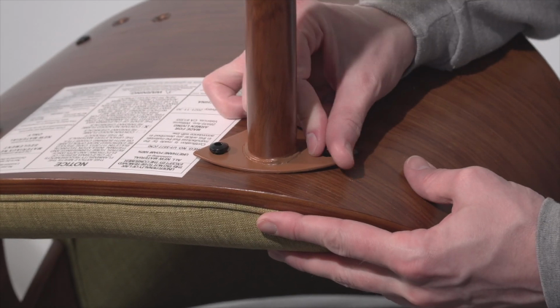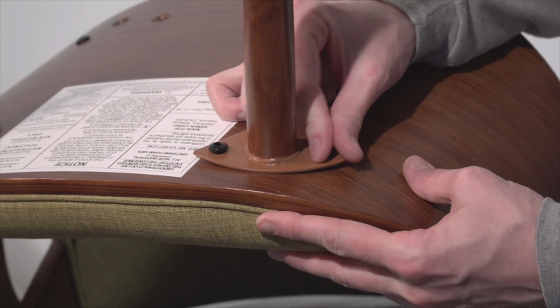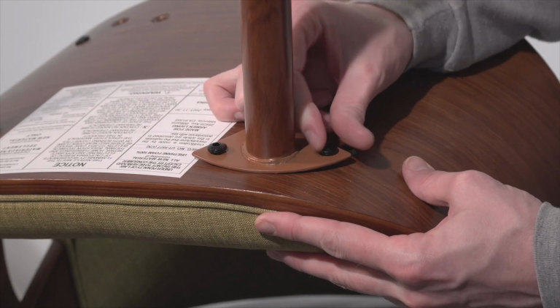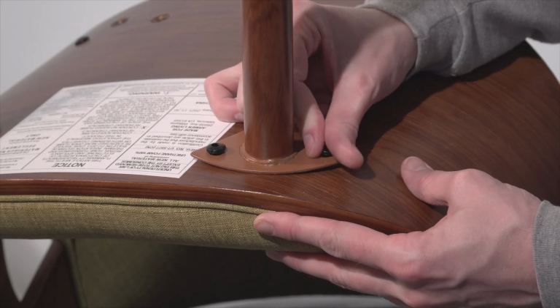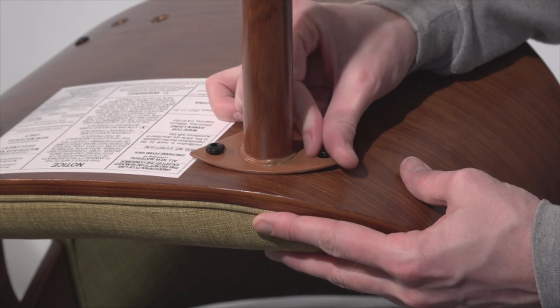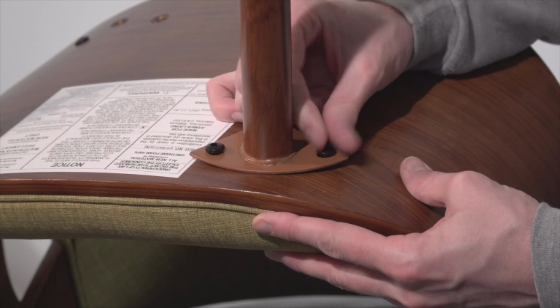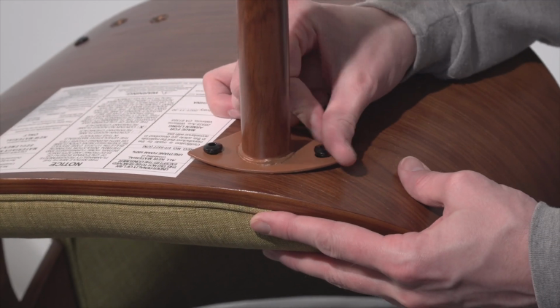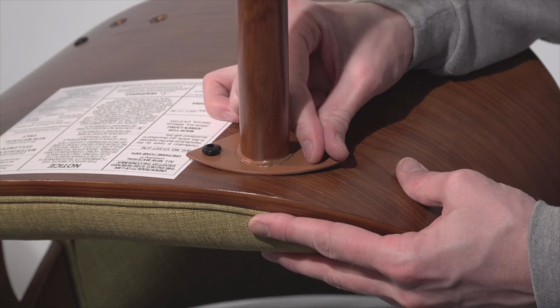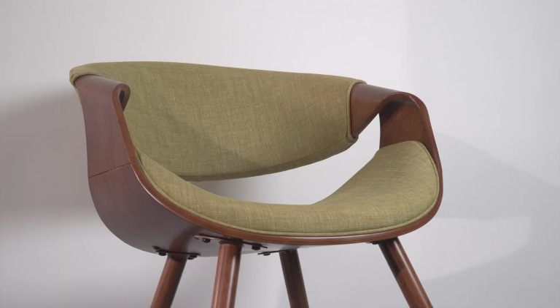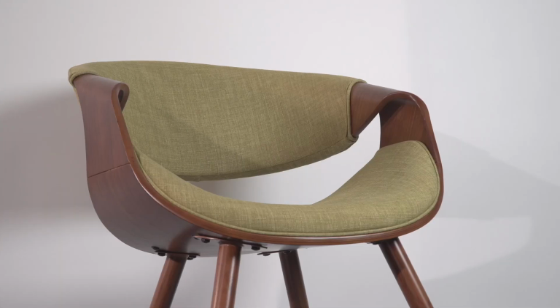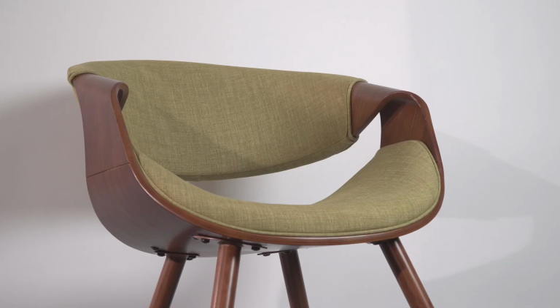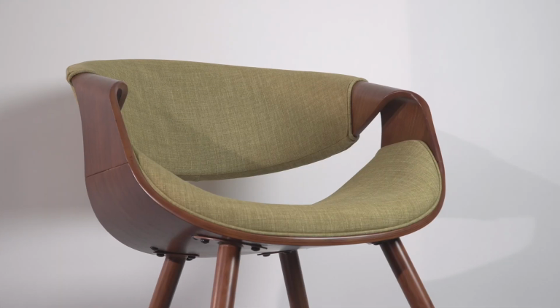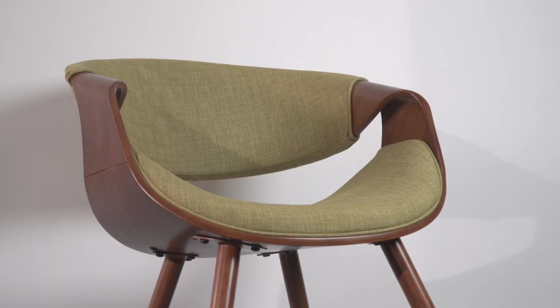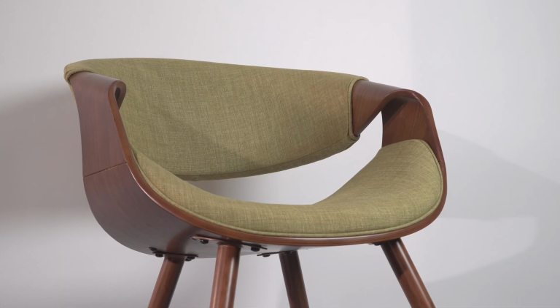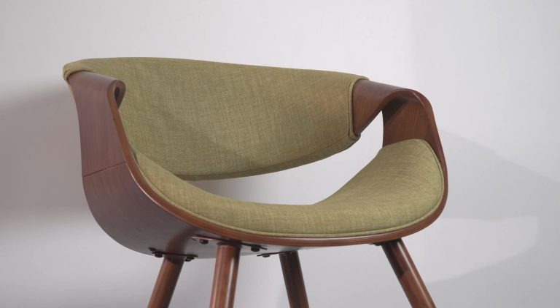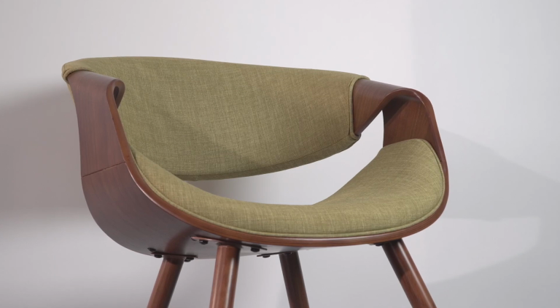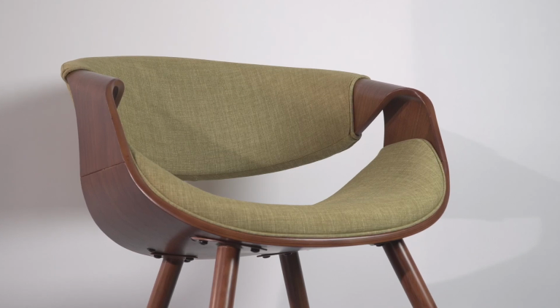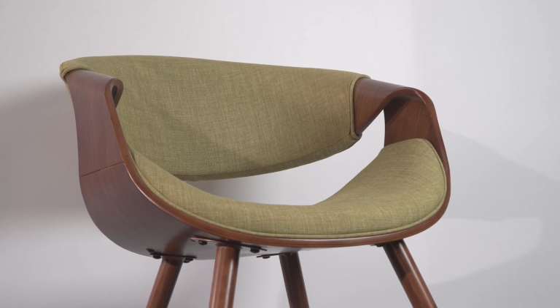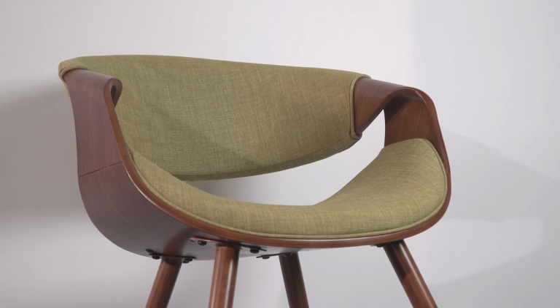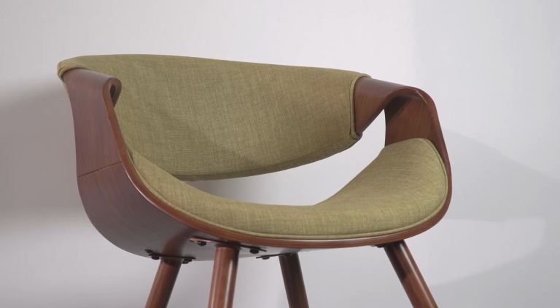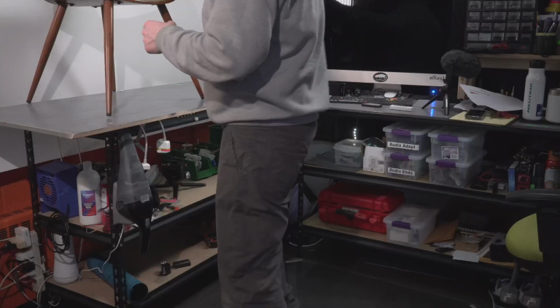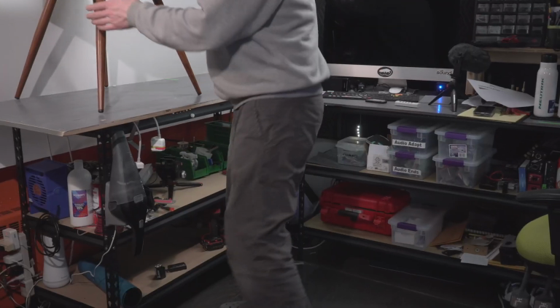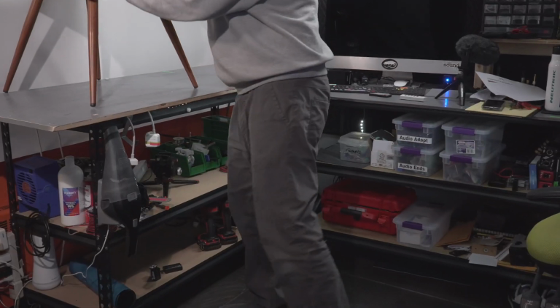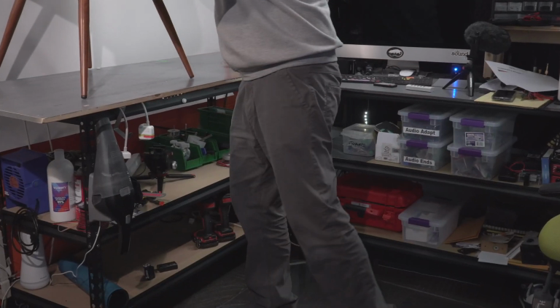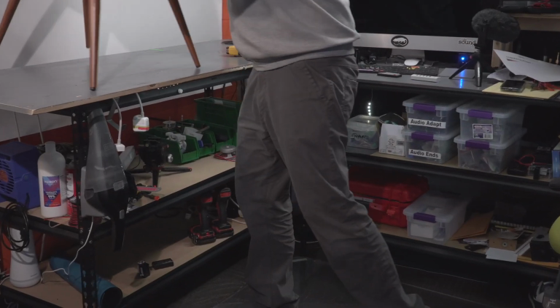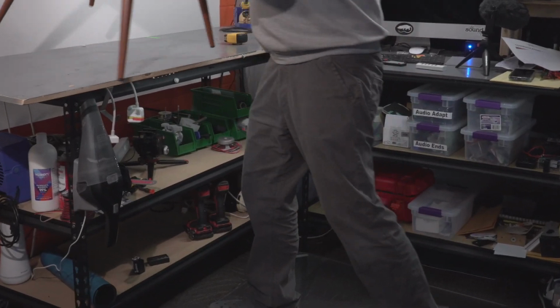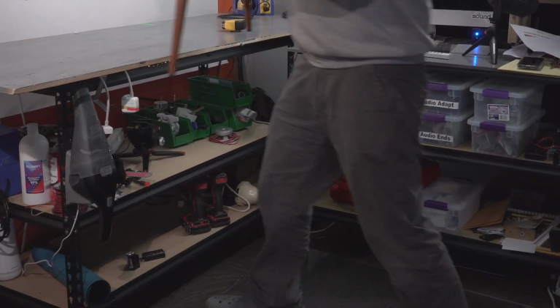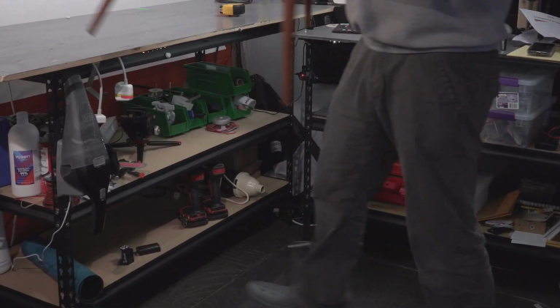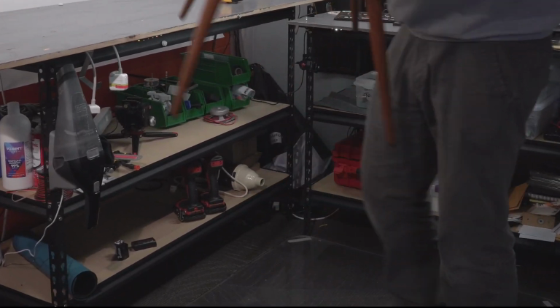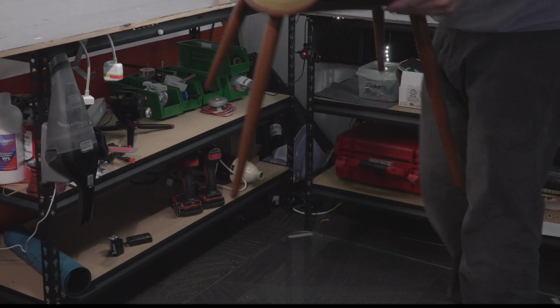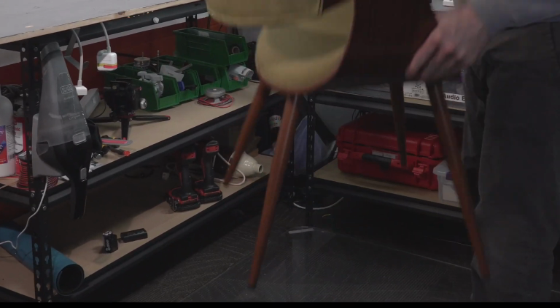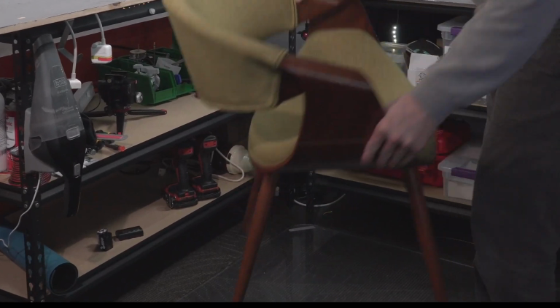As always, getting all of the bolts finger tight first before going back and snugging everything up will make the assembly go much faster.